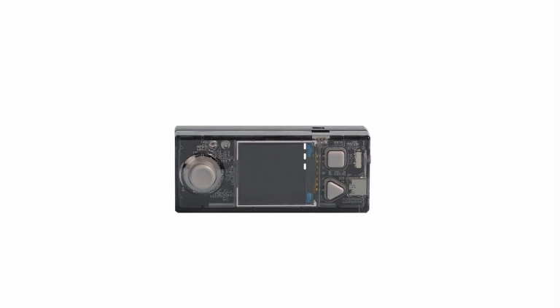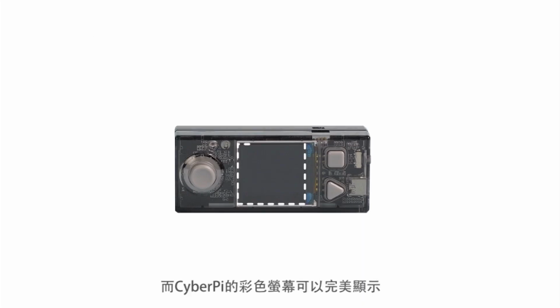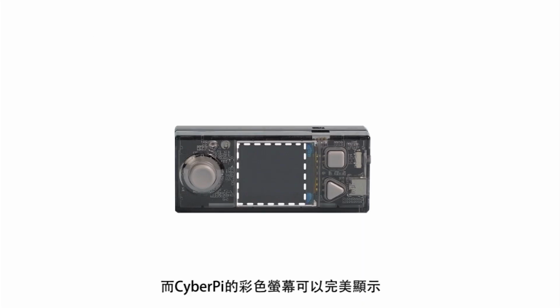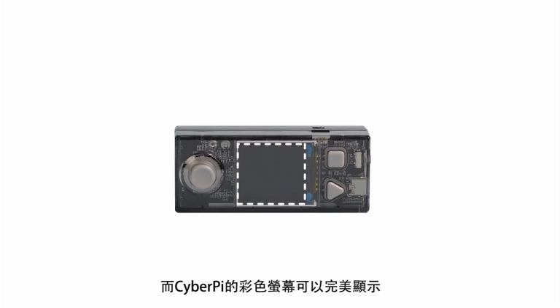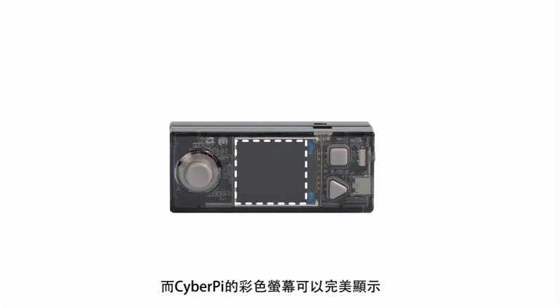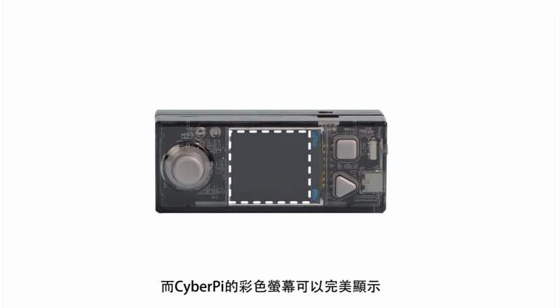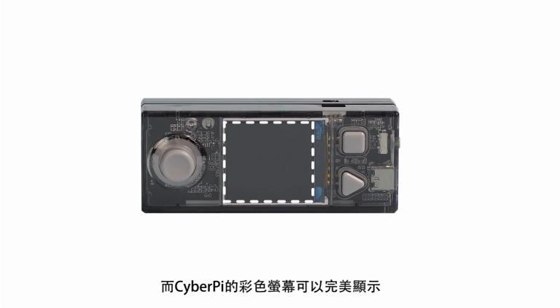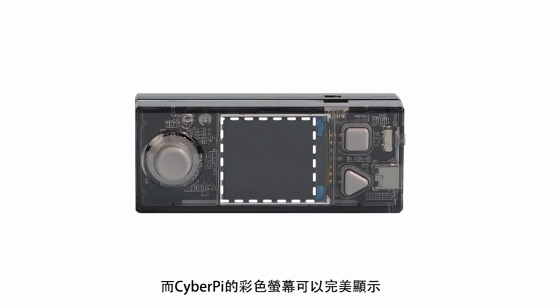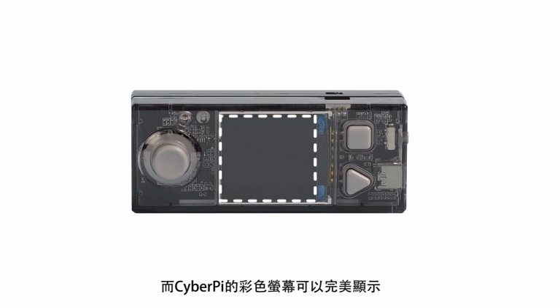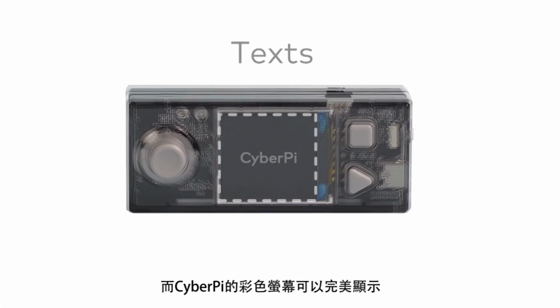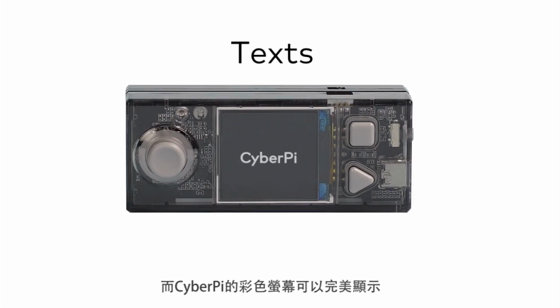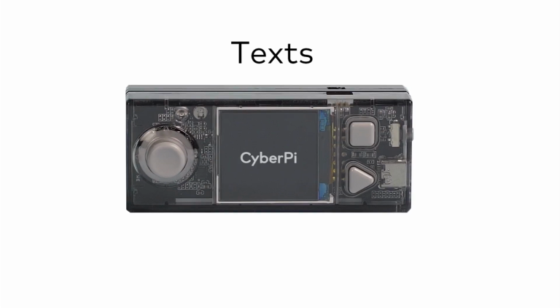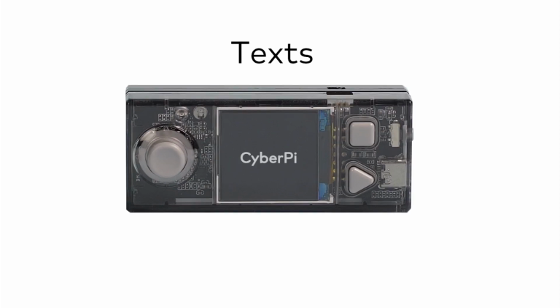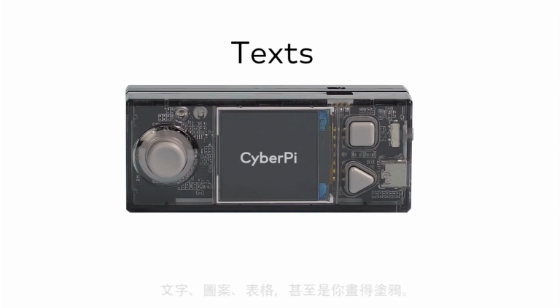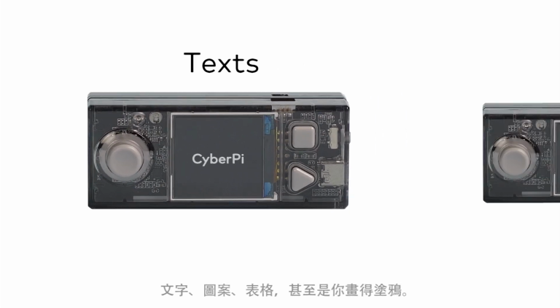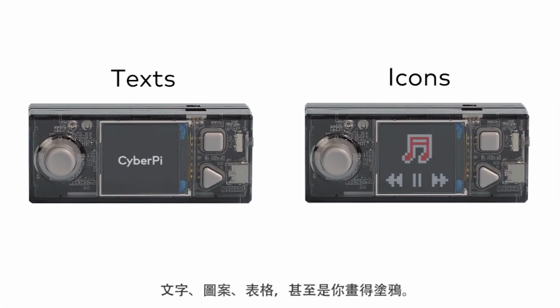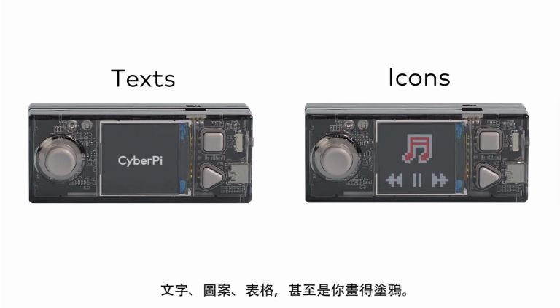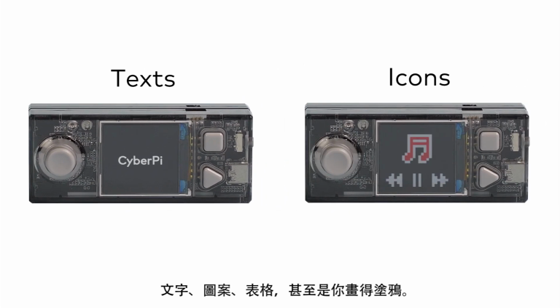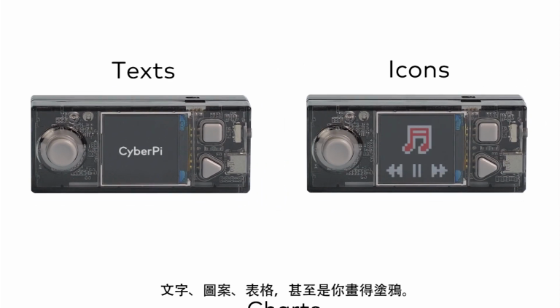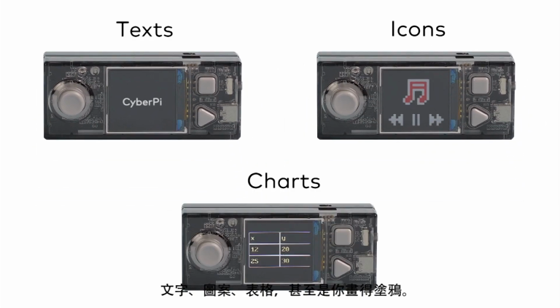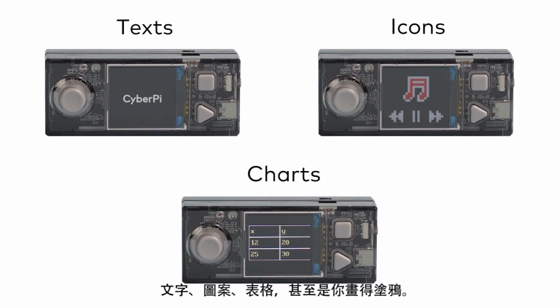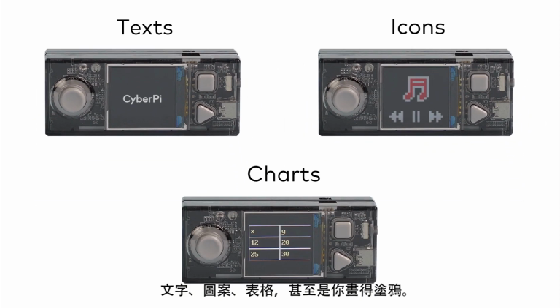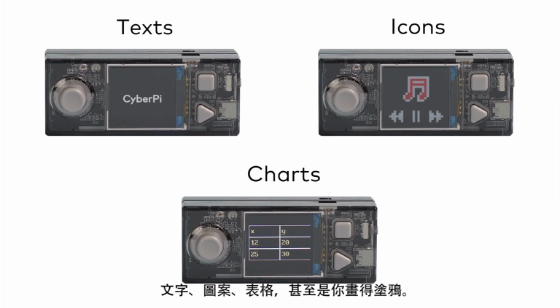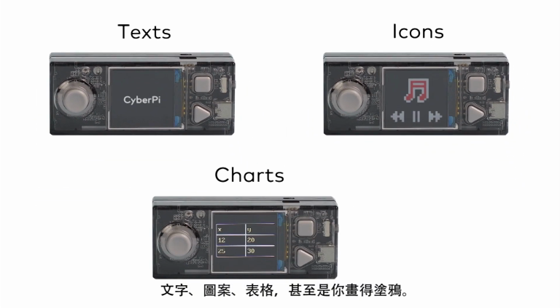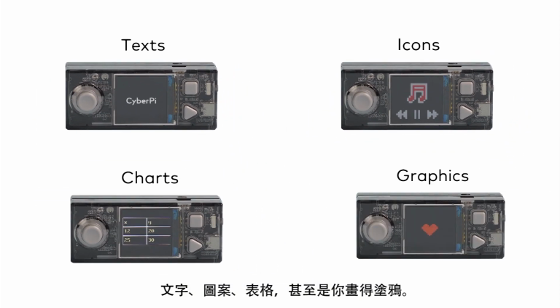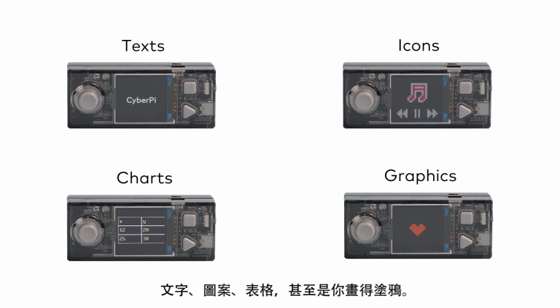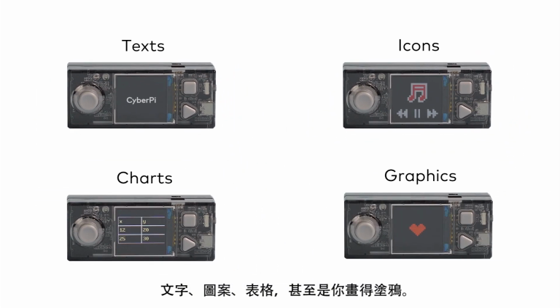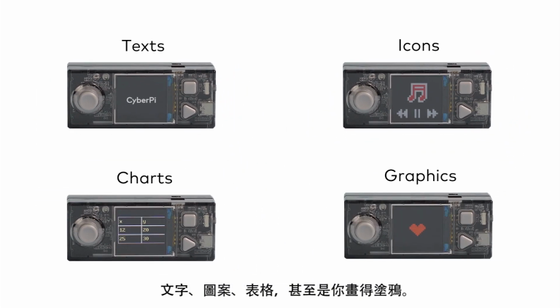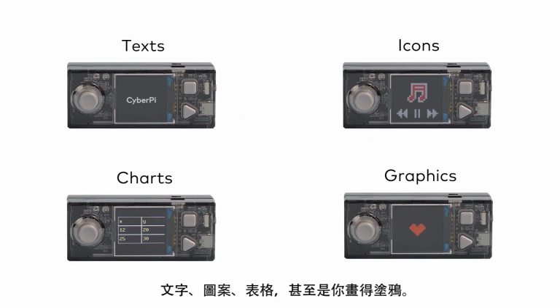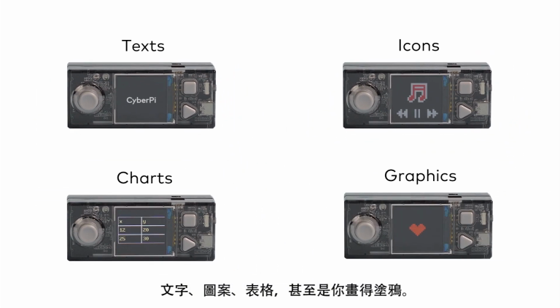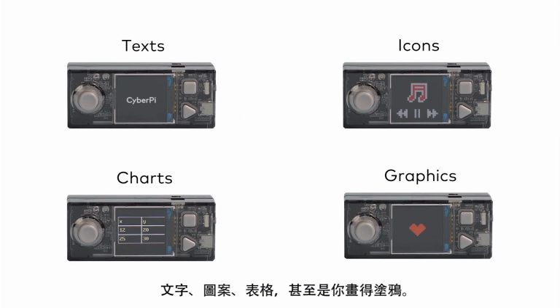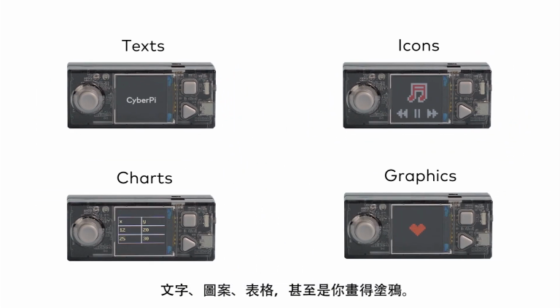Its full-color display can show texts, icons, charts and even graphics you create.